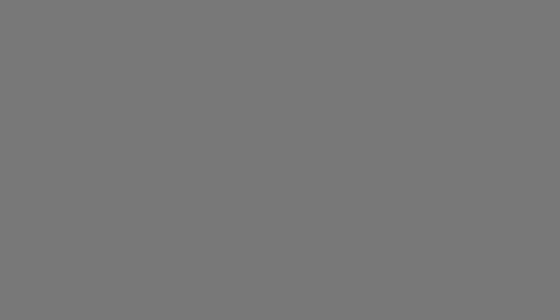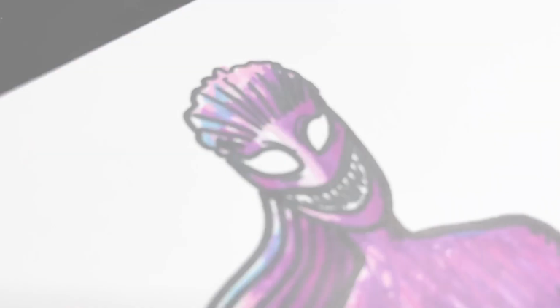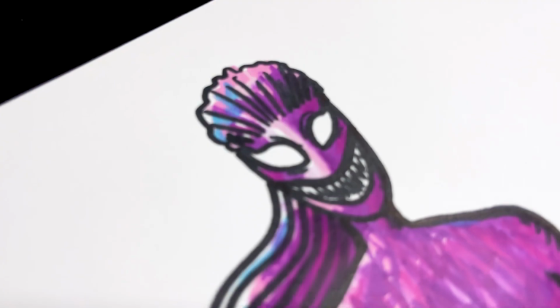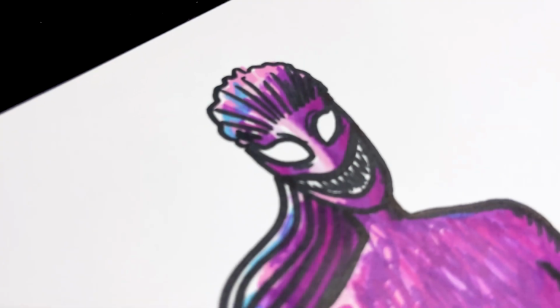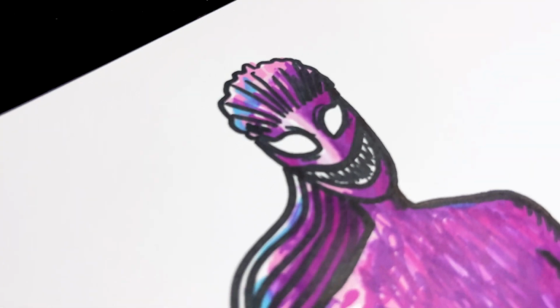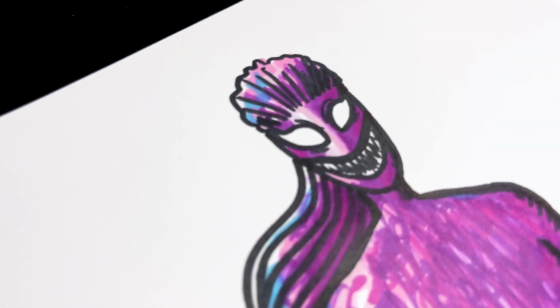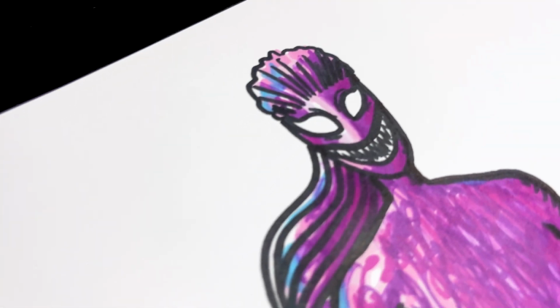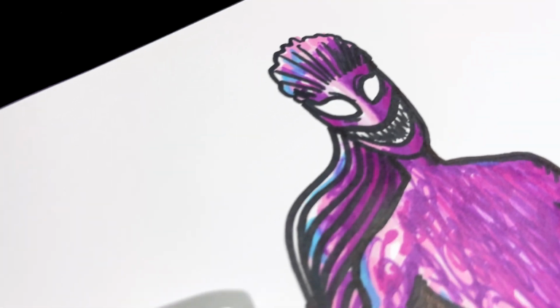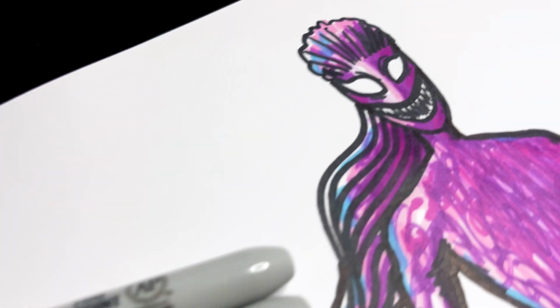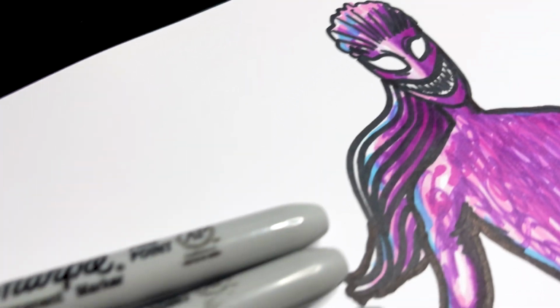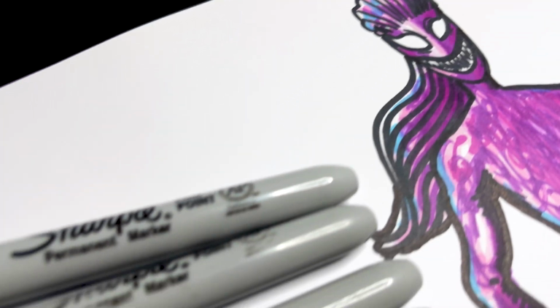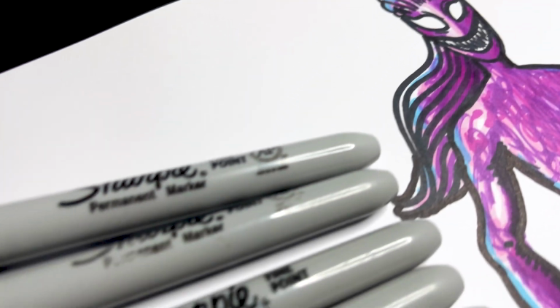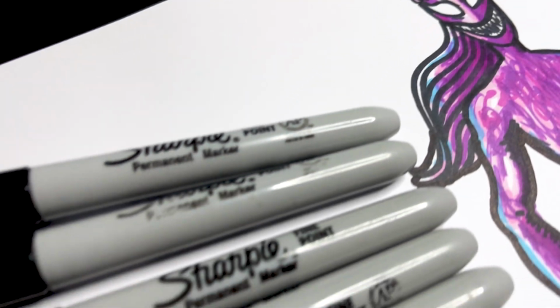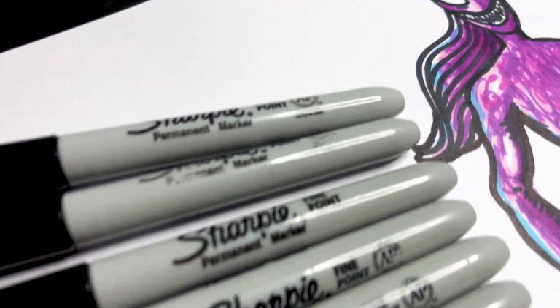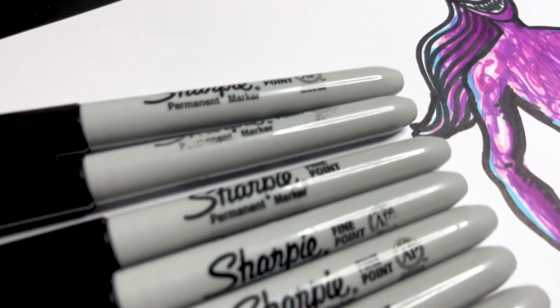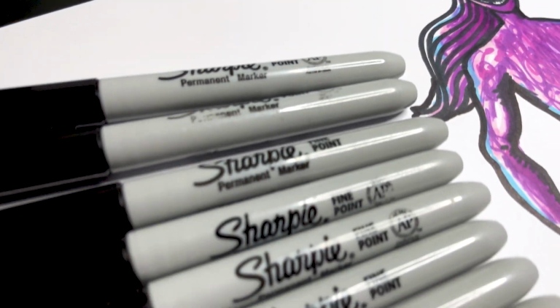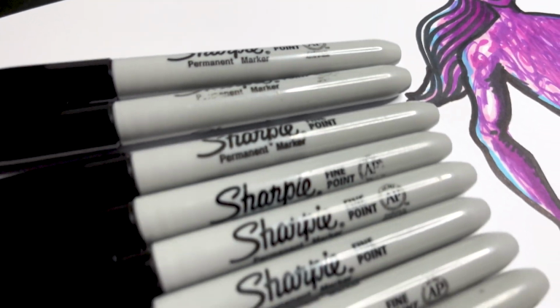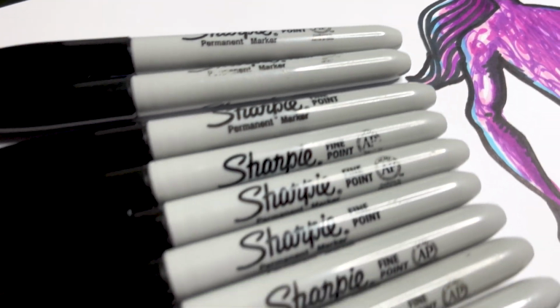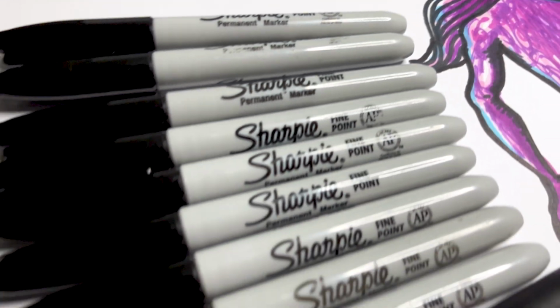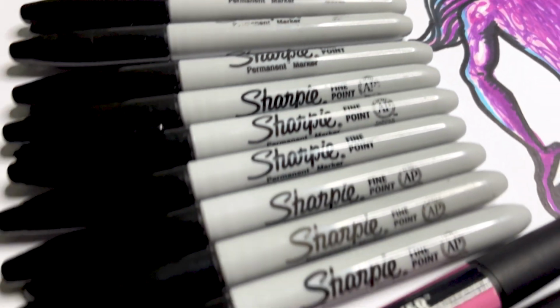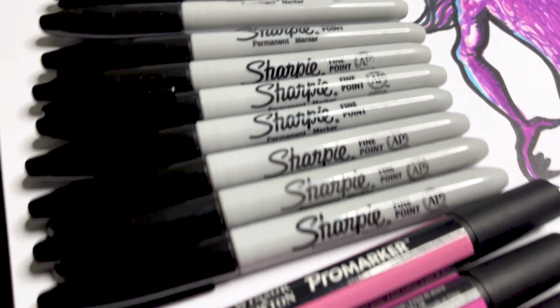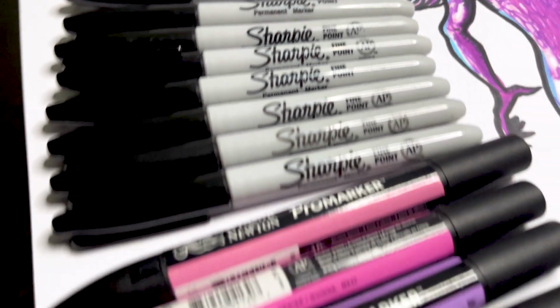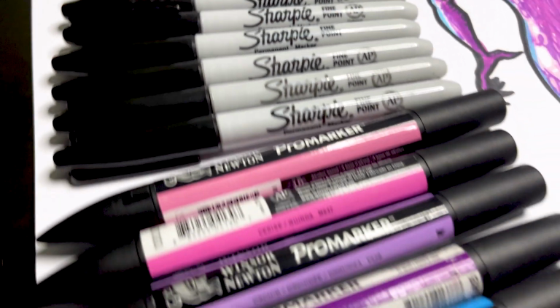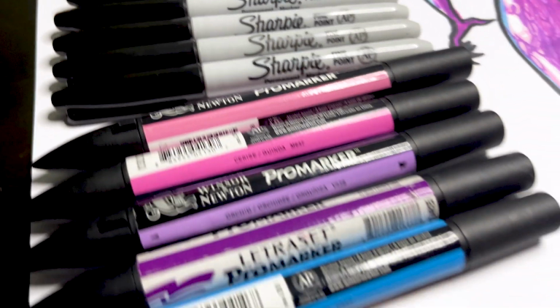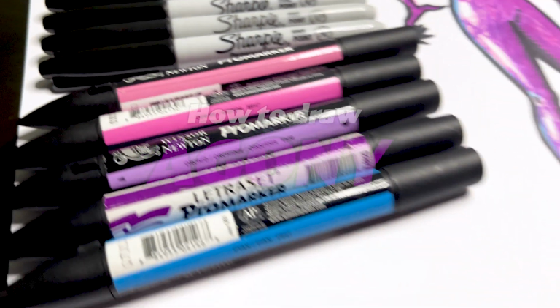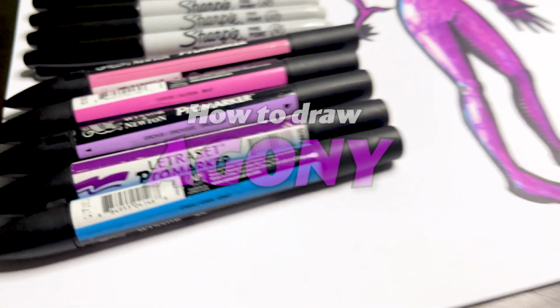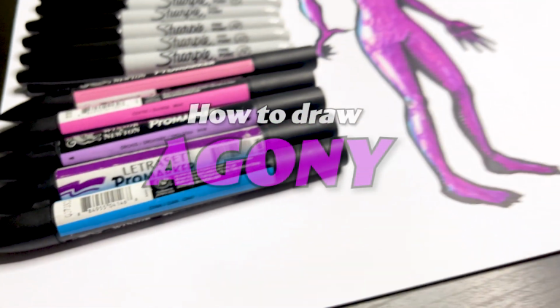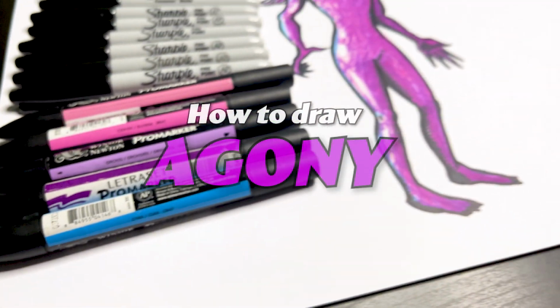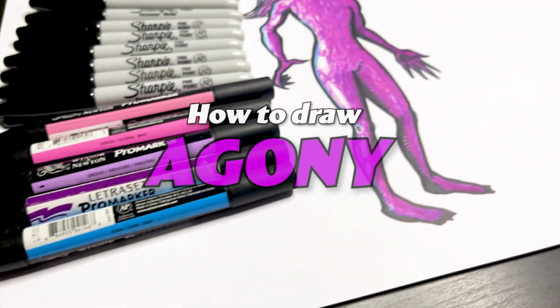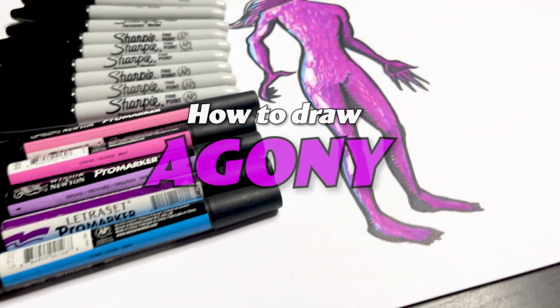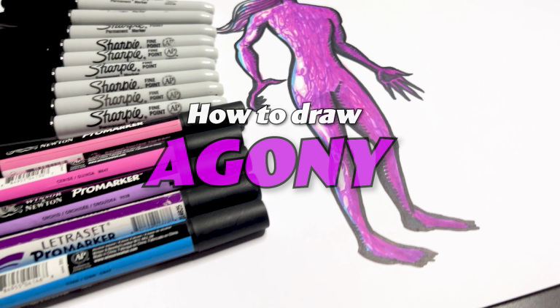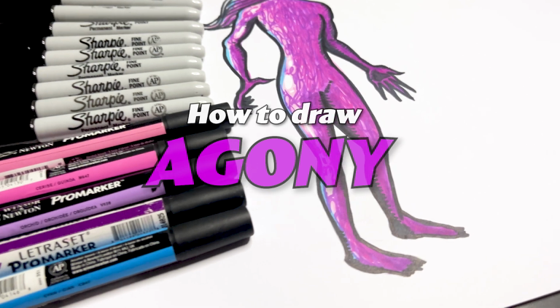Hi, this is Art Draw. Today we're going to draw Agony from Marvel, also in Fortnite at the moment.